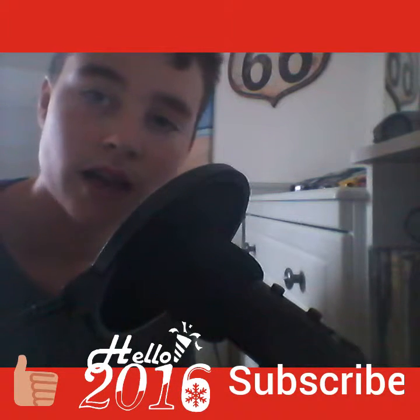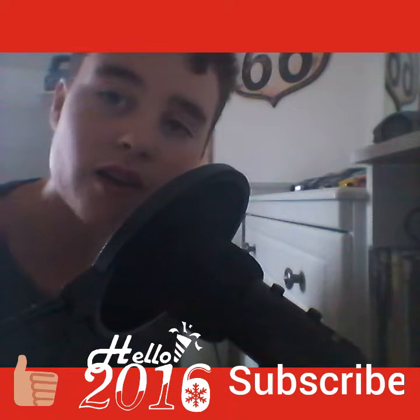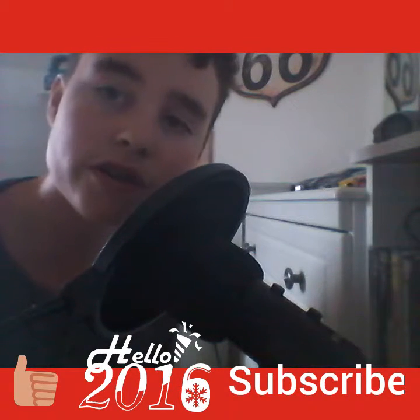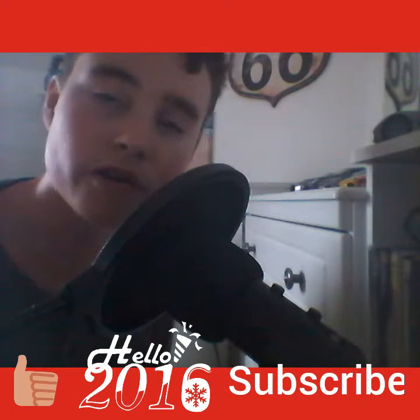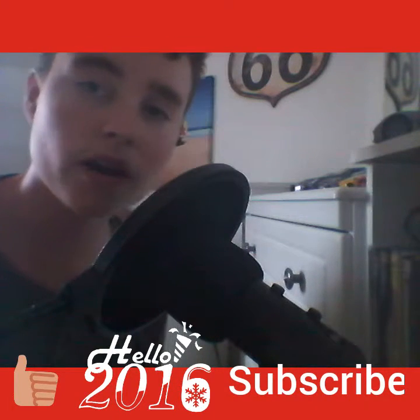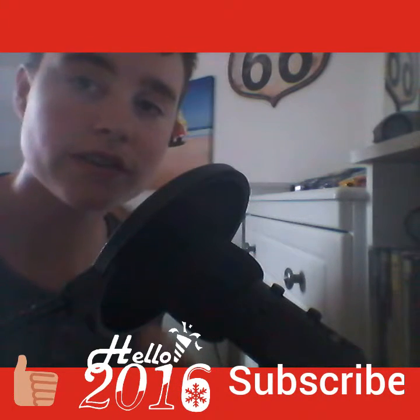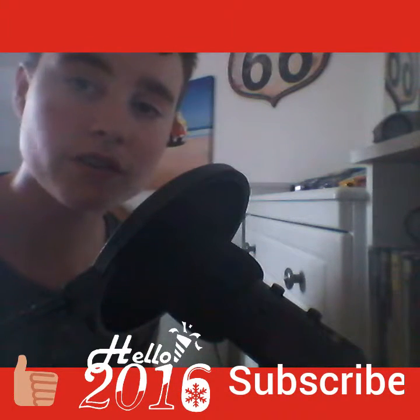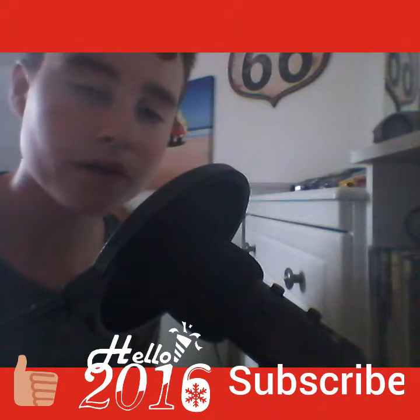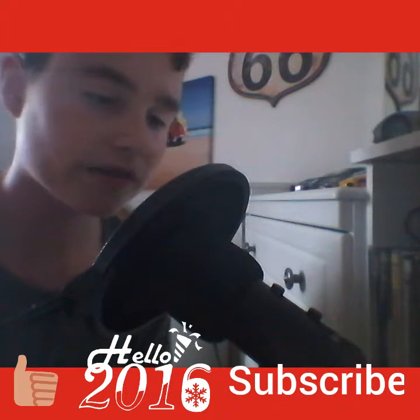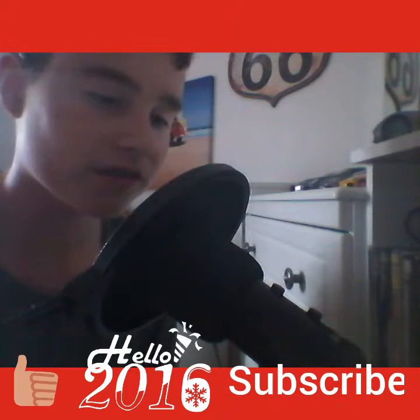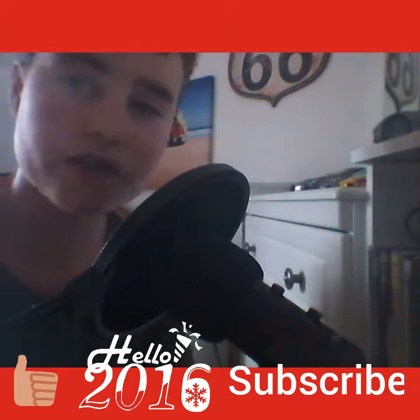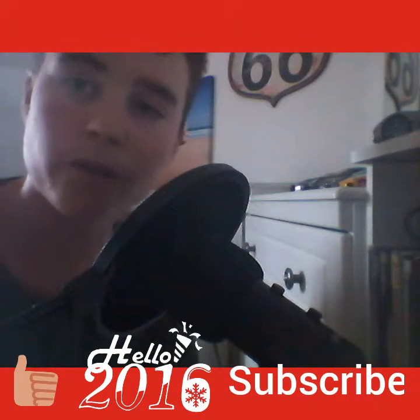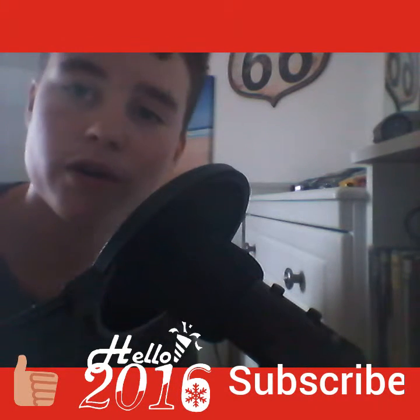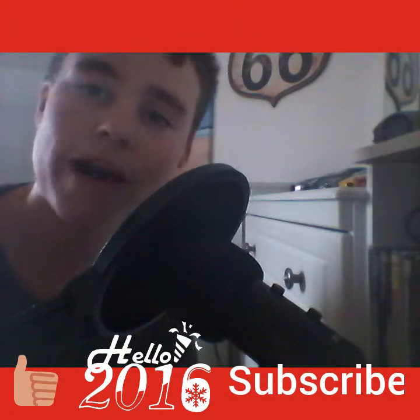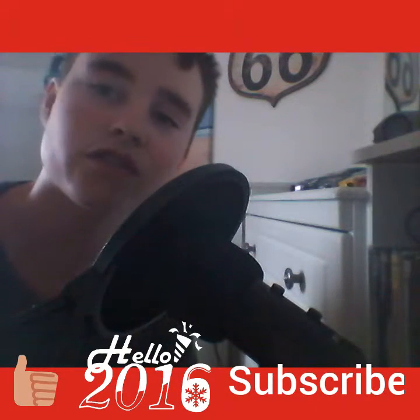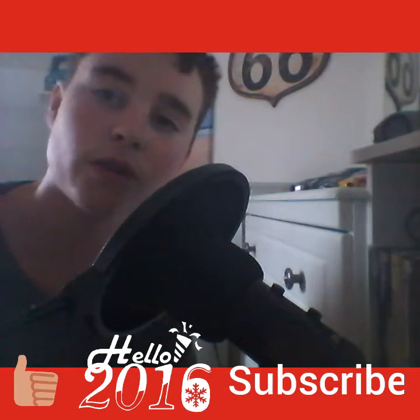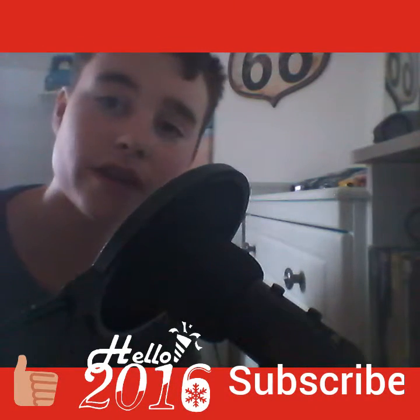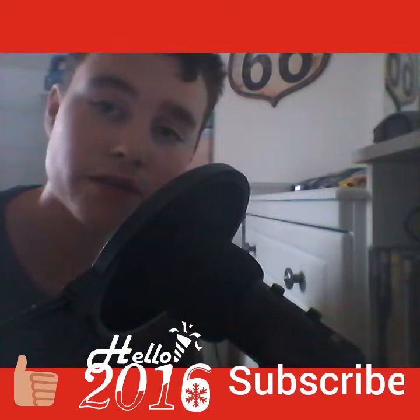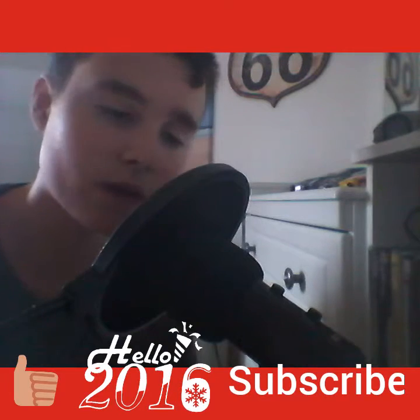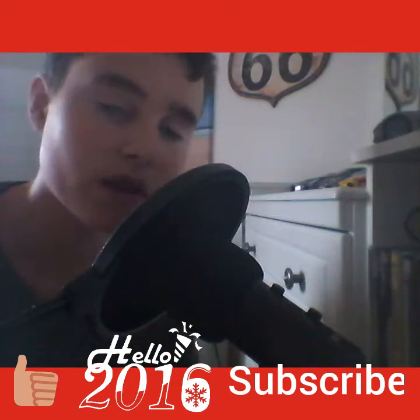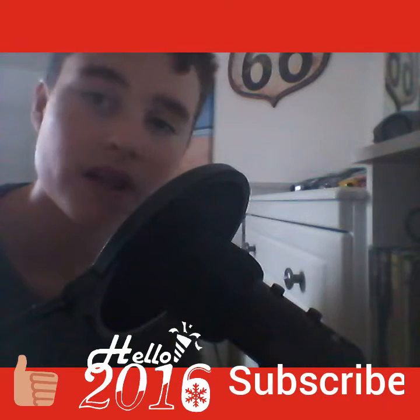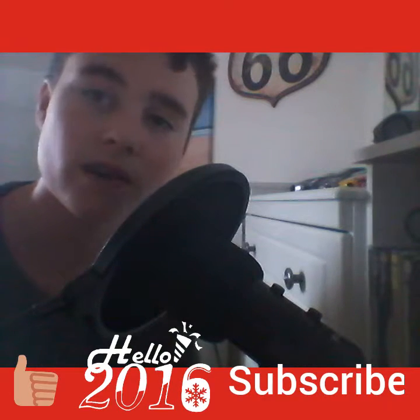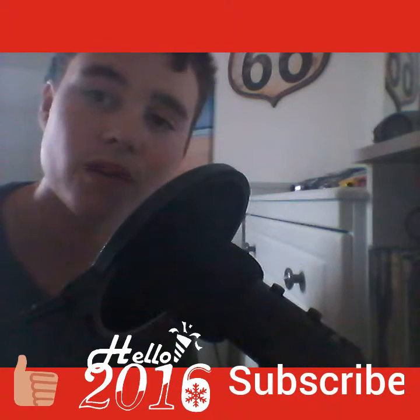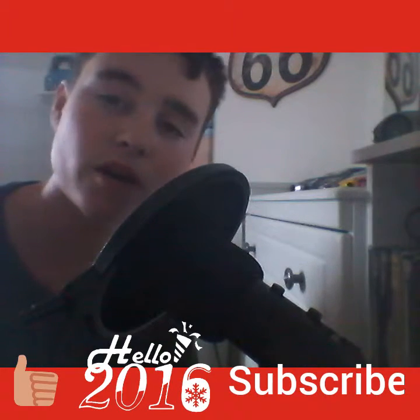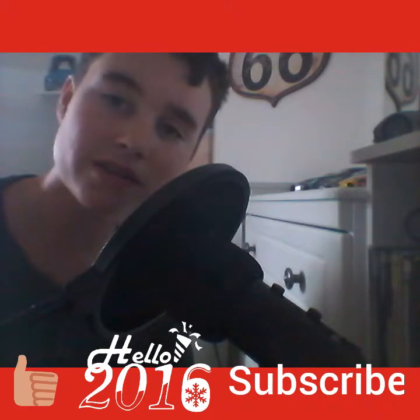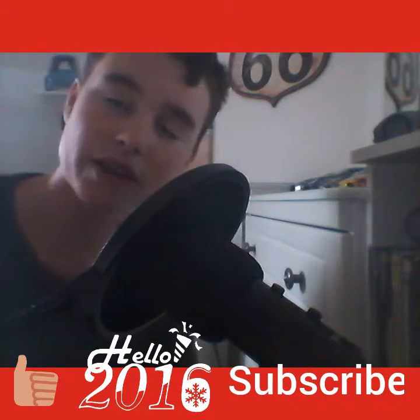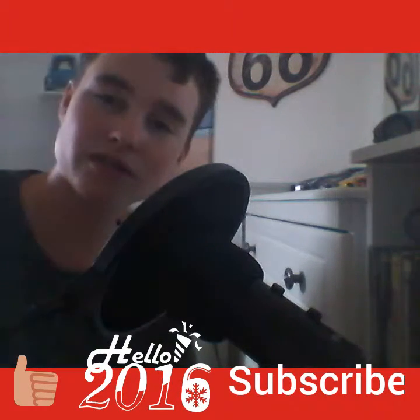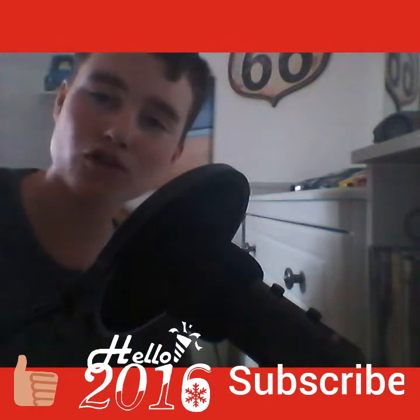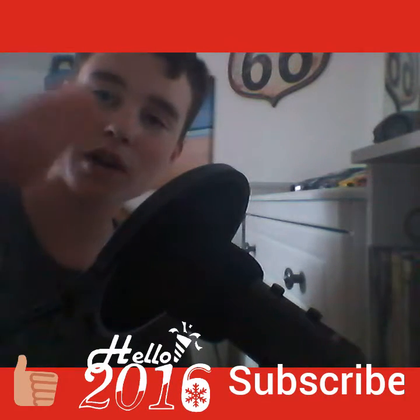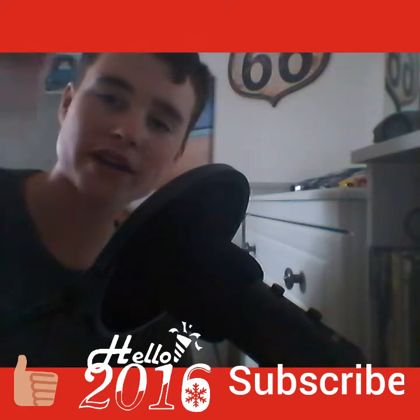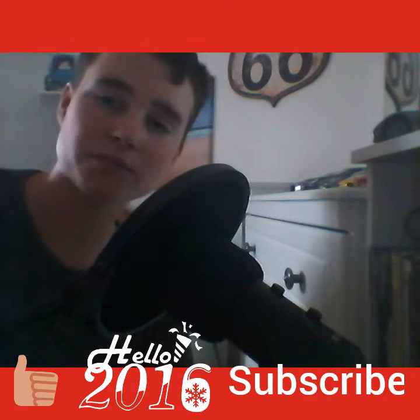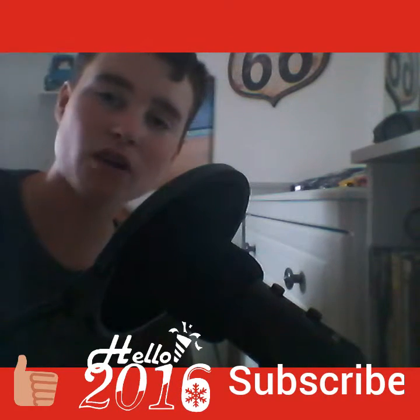Hello, what is going on guys? It is your boy FazeDead Surge and welcome back to another video. Like always, don't forget to drop a like and subscribe.